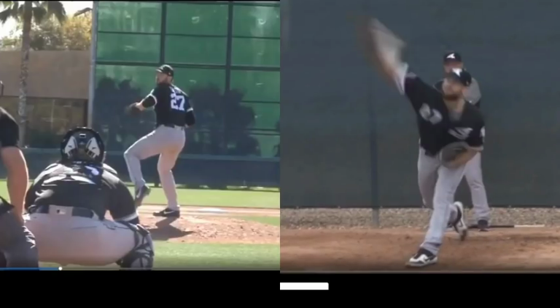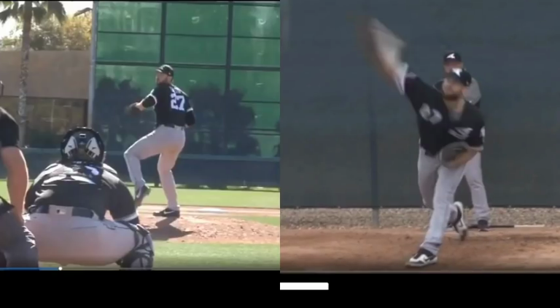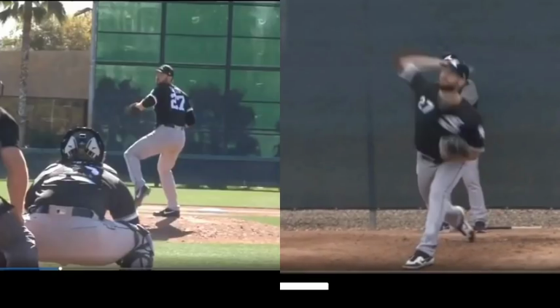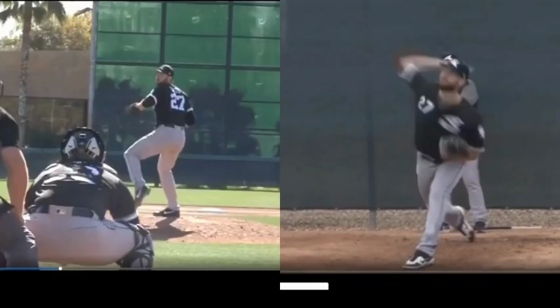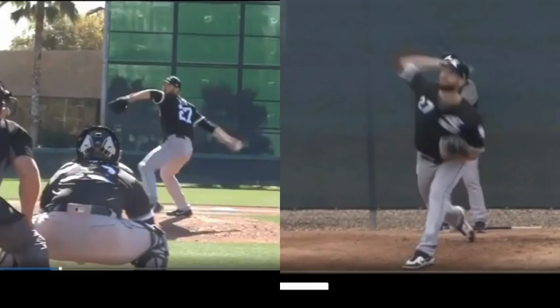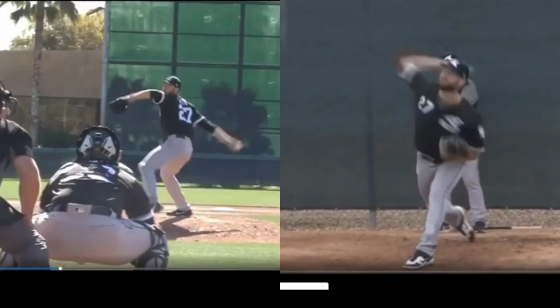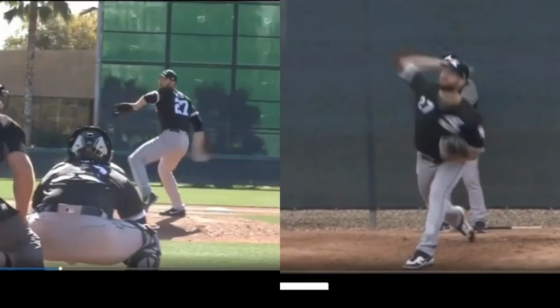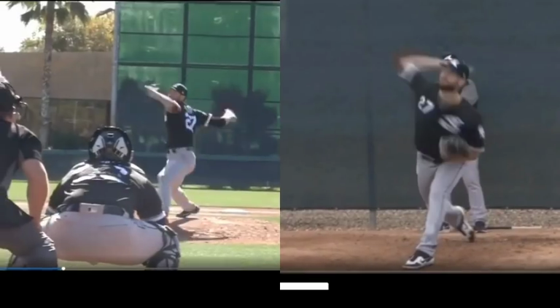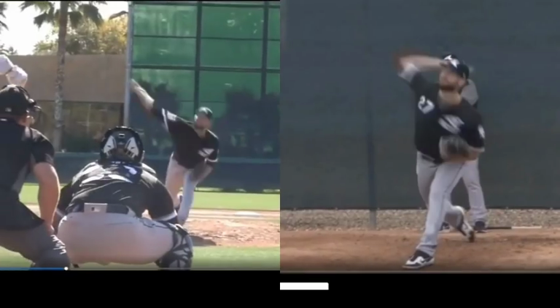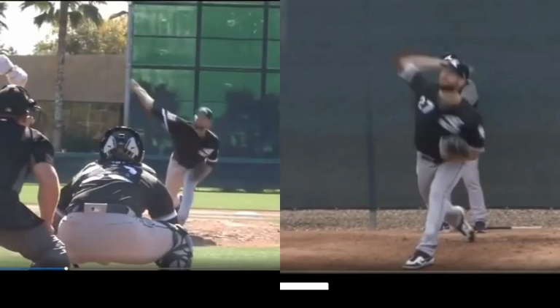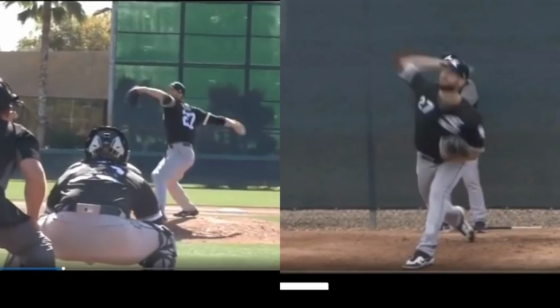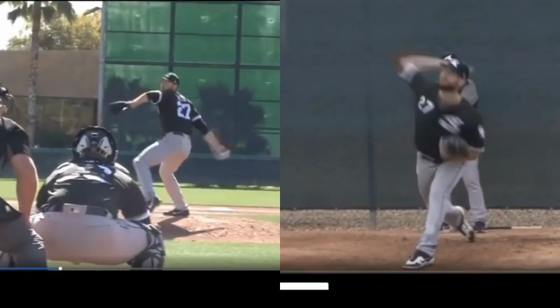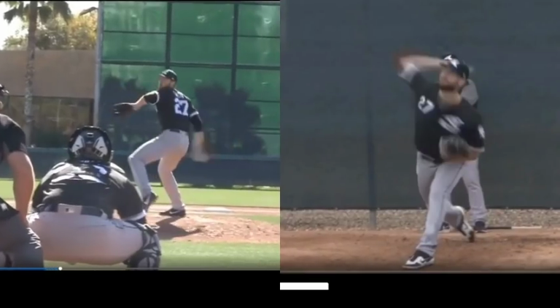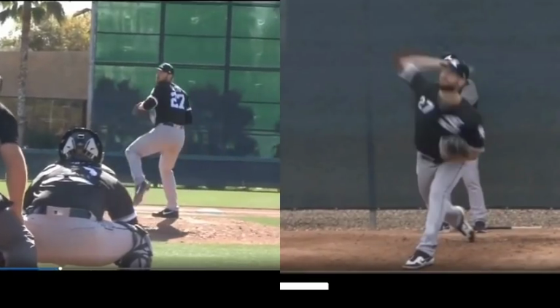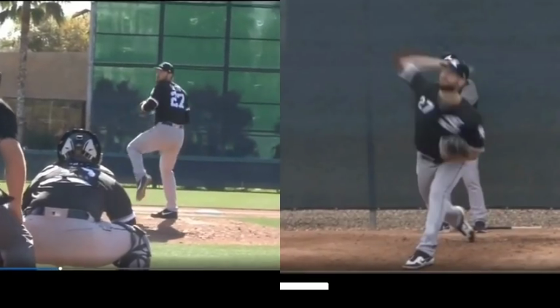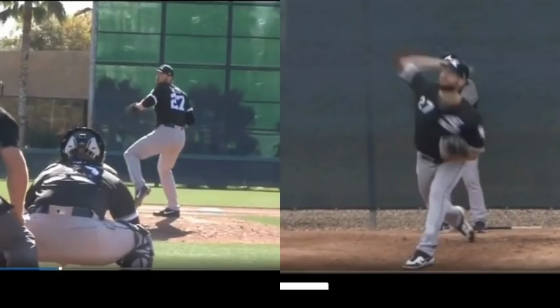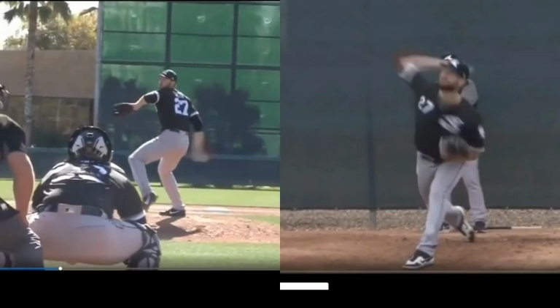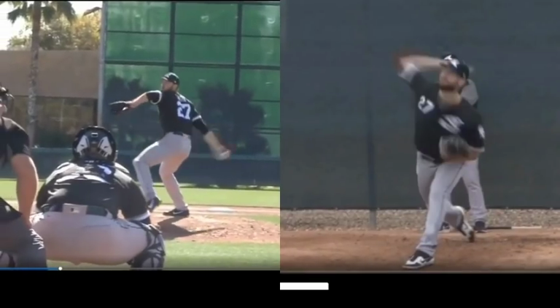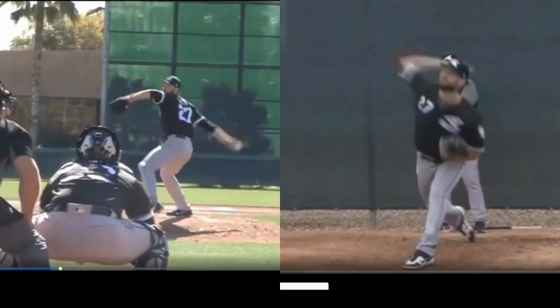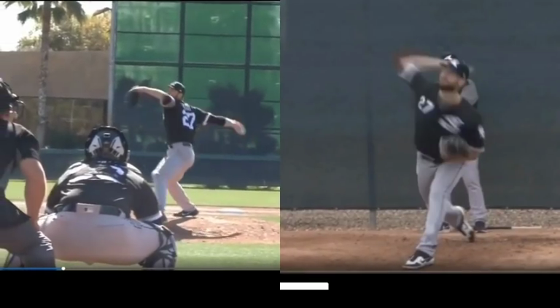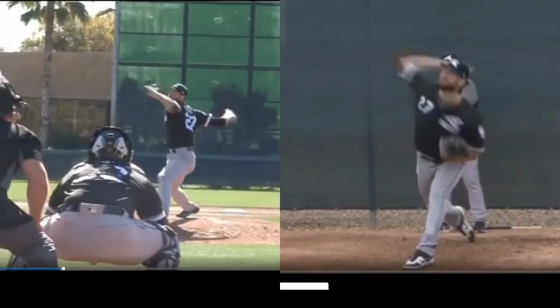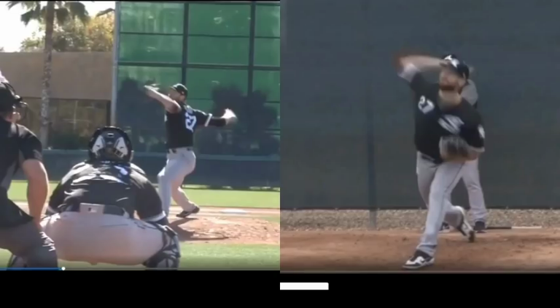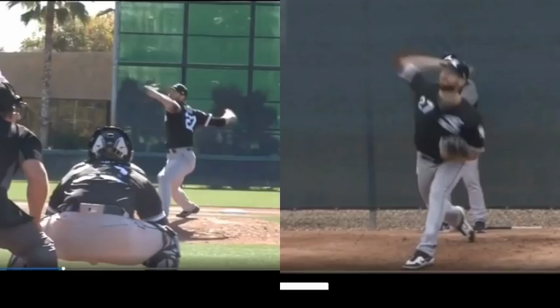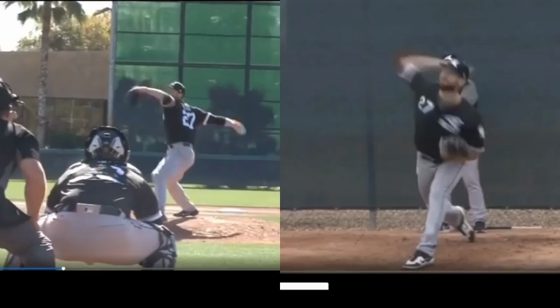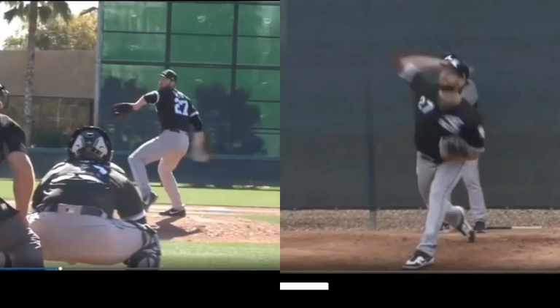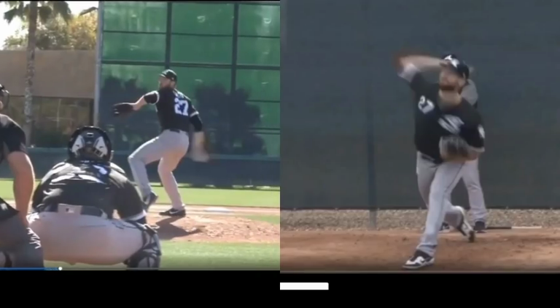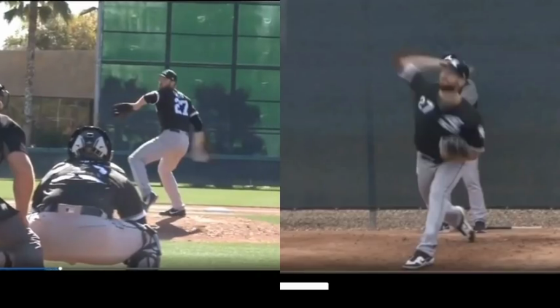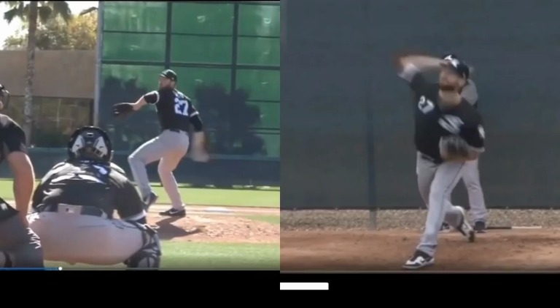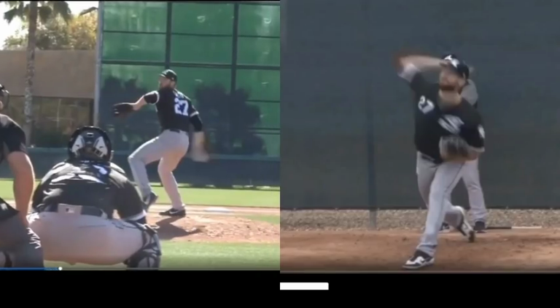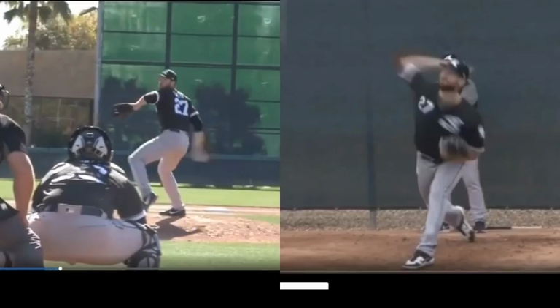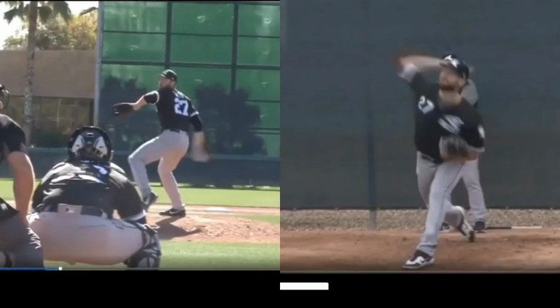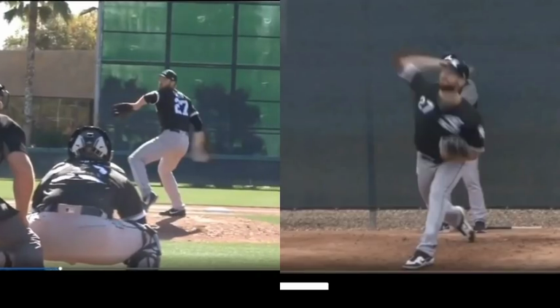Whereas on the left, he's very front hip dominant and it's very arm driven — so there is the difference between the two.